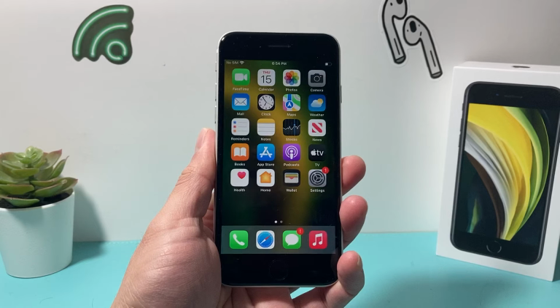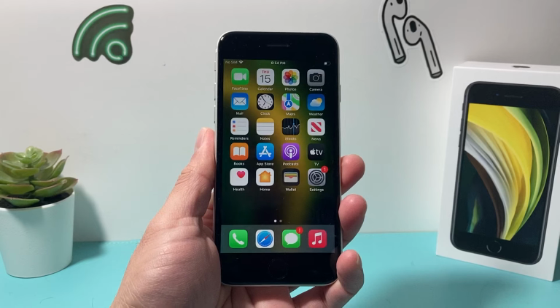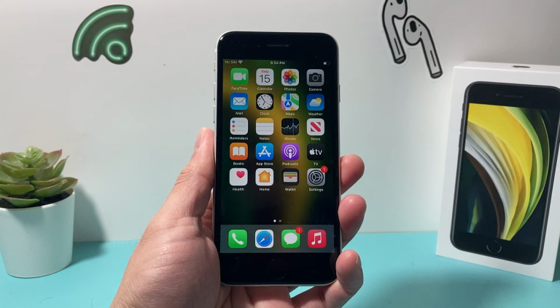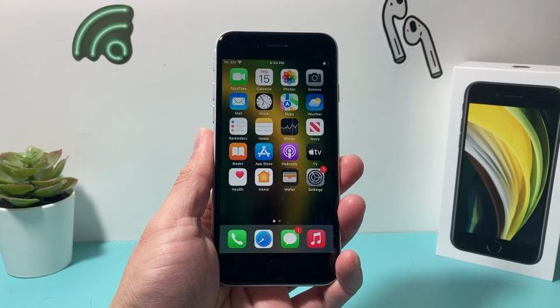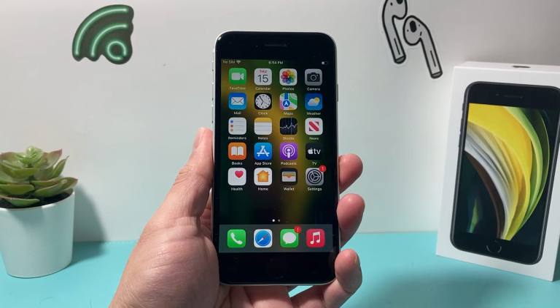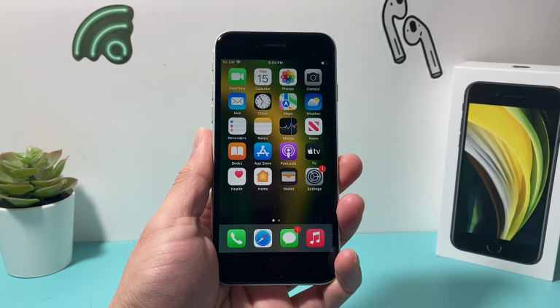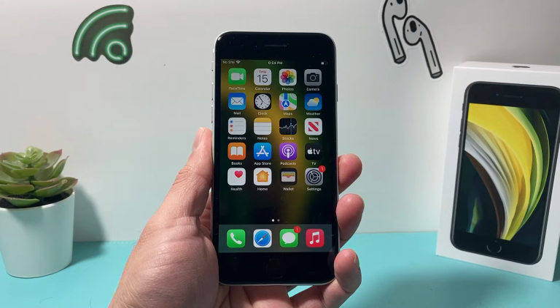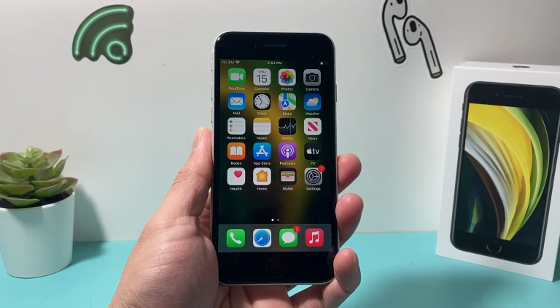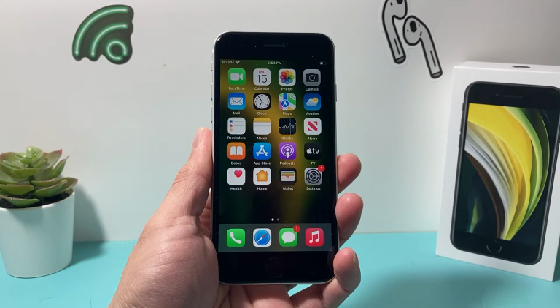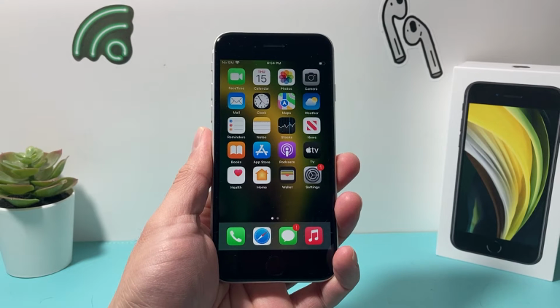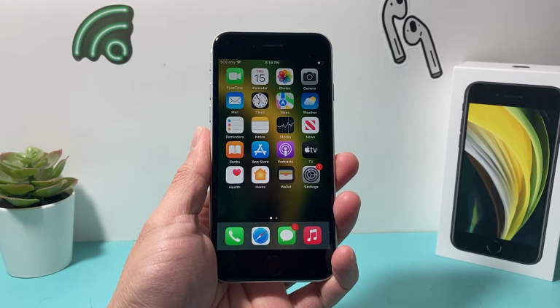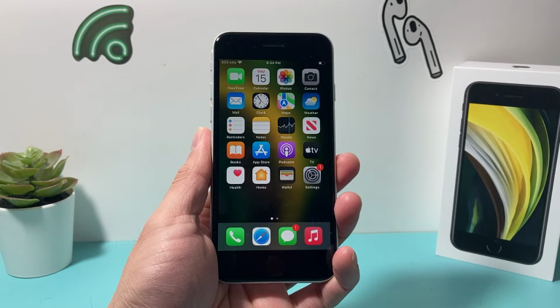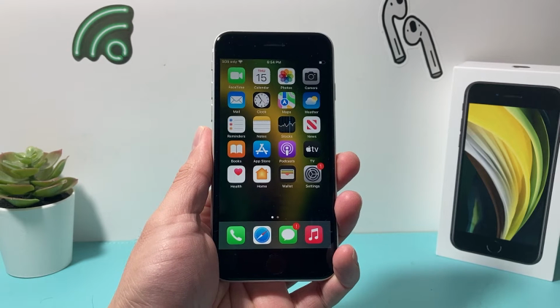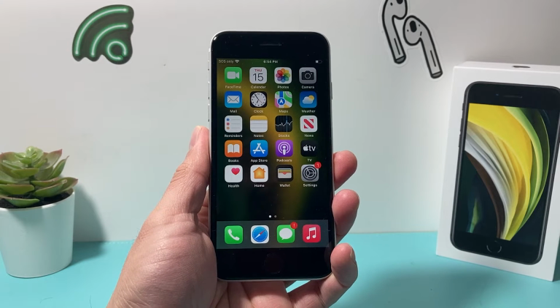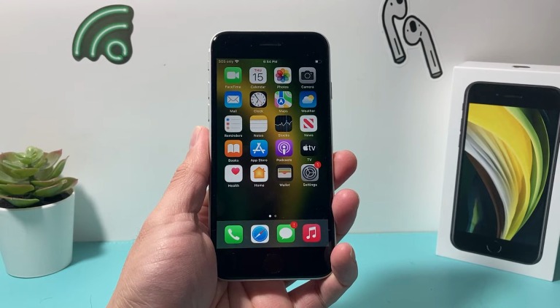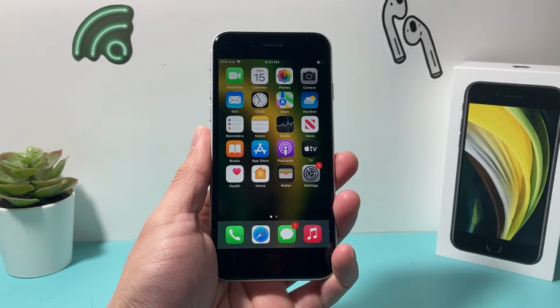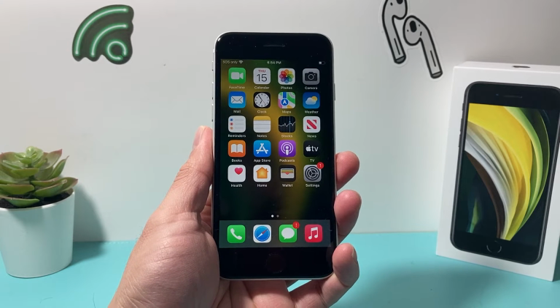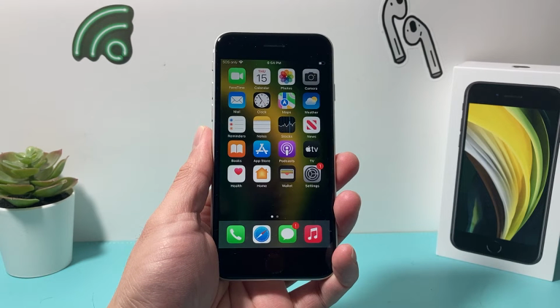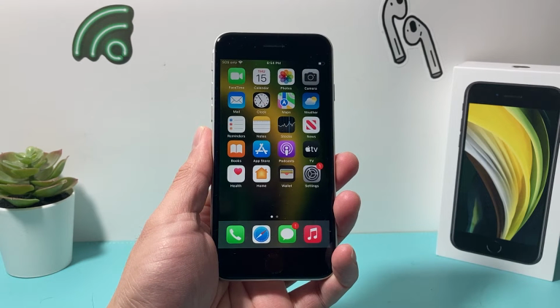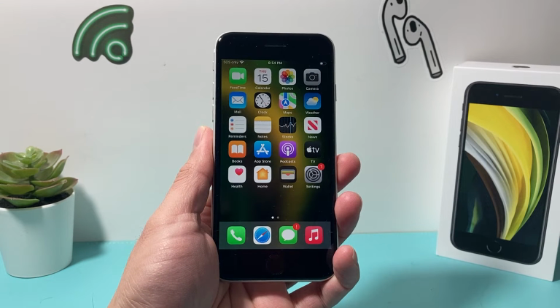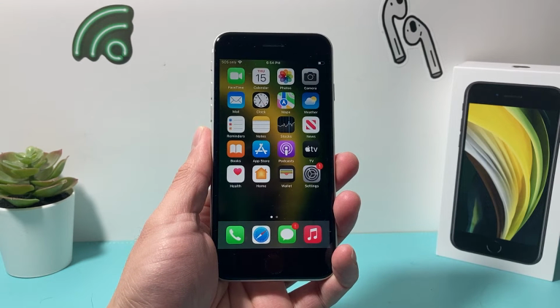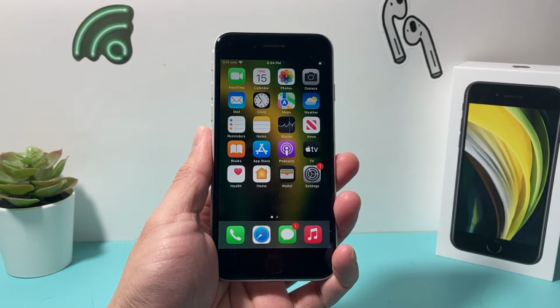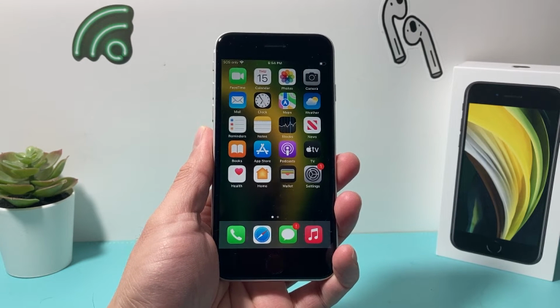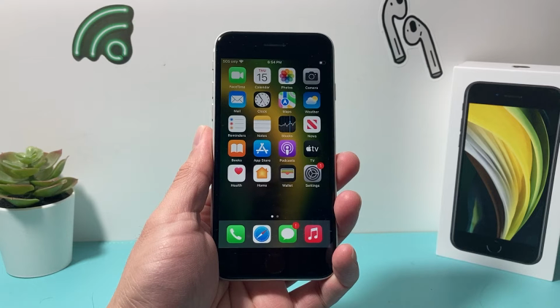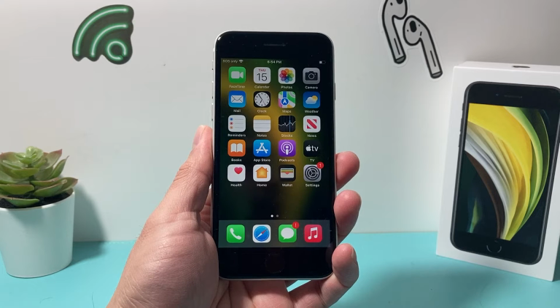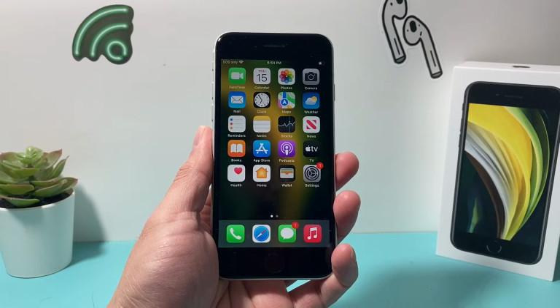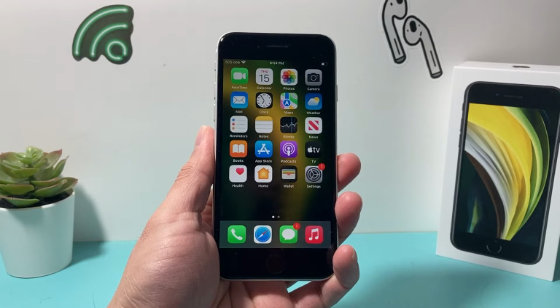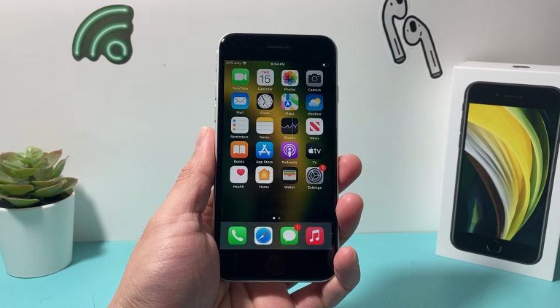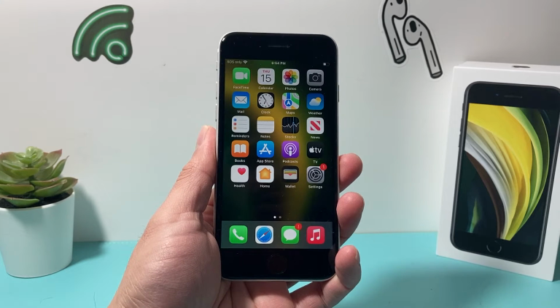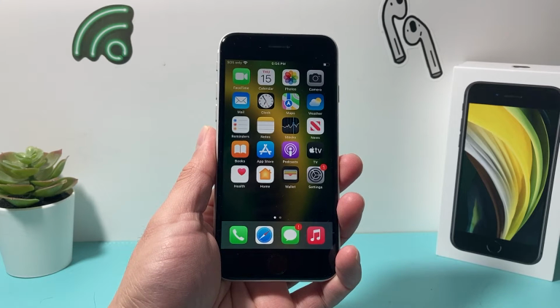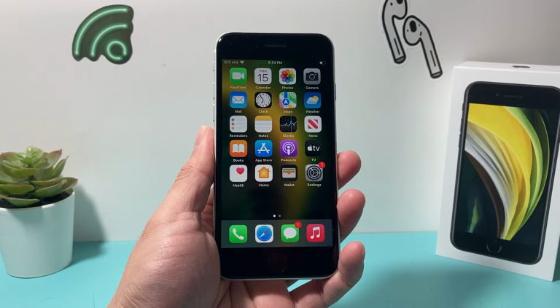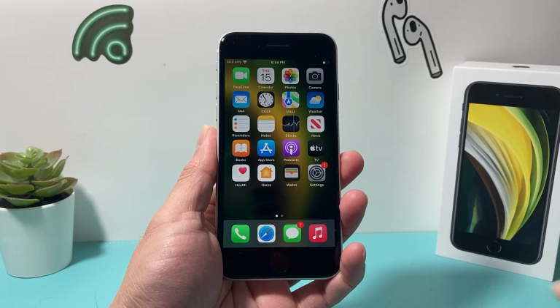Hey guys, Tech Nomechro with a video for you guys. In today's video we're going to show you how to delete a fingerprint on your iPhone. So let's get started.